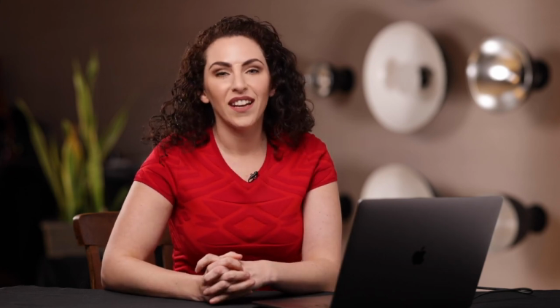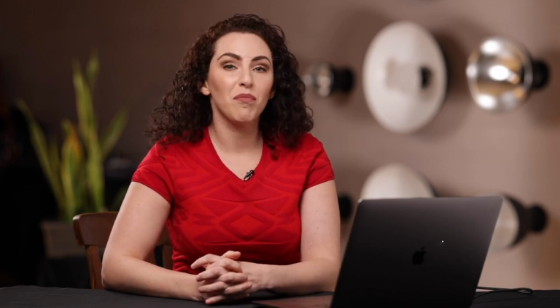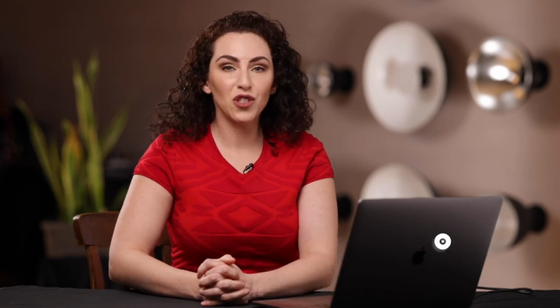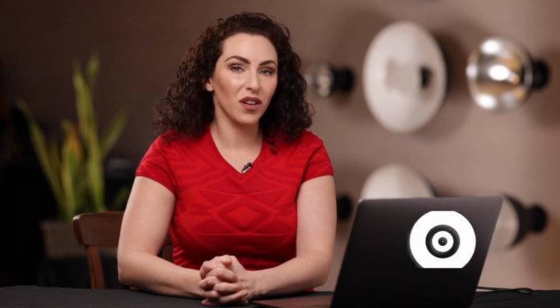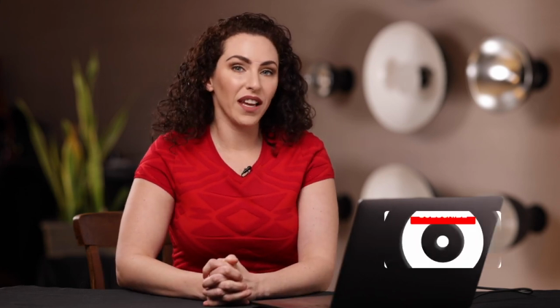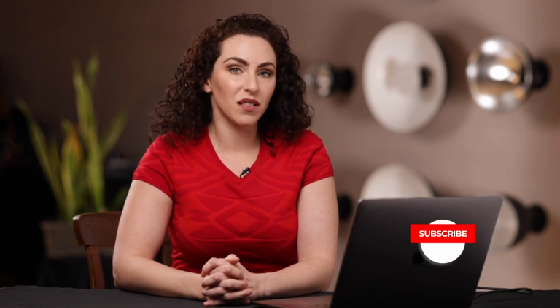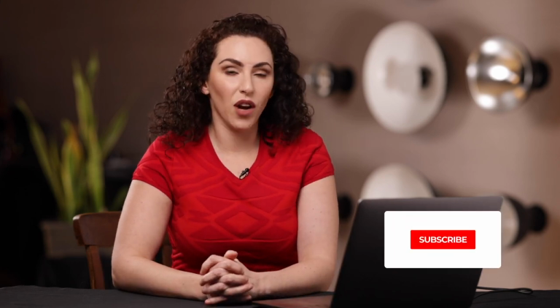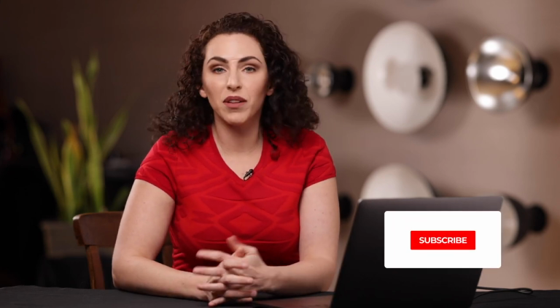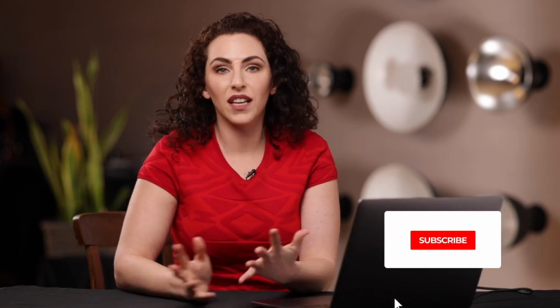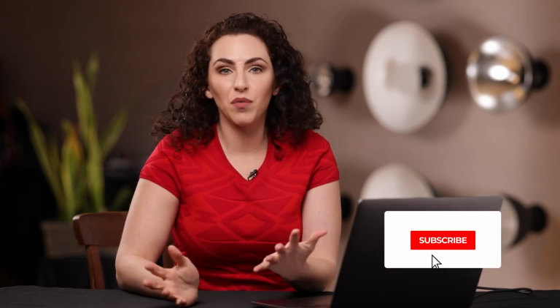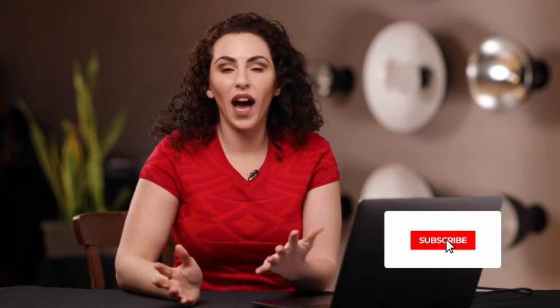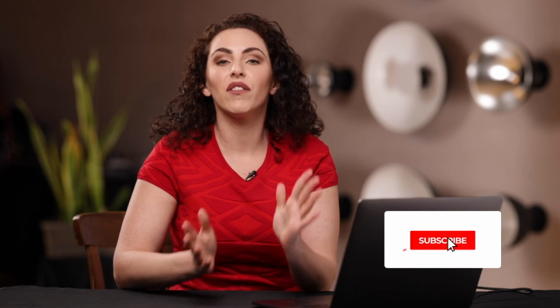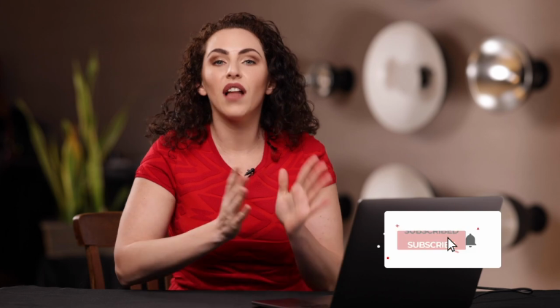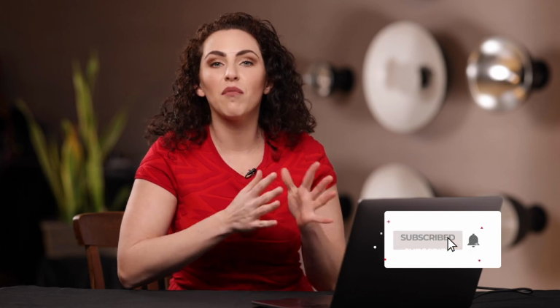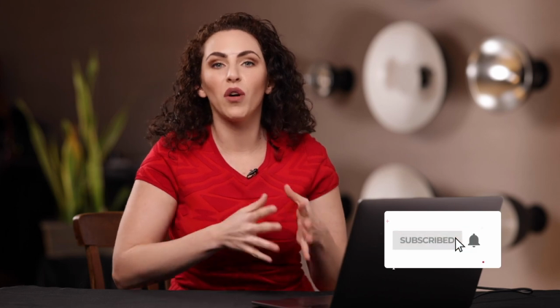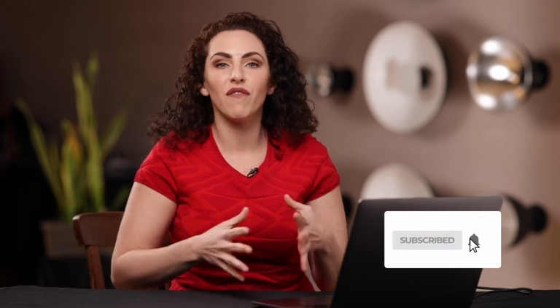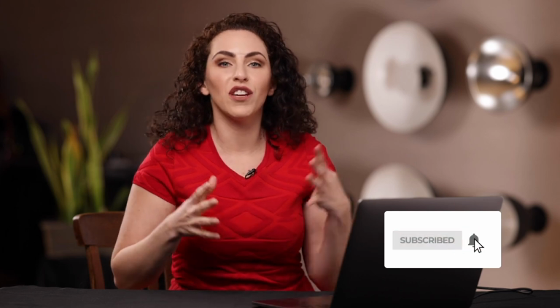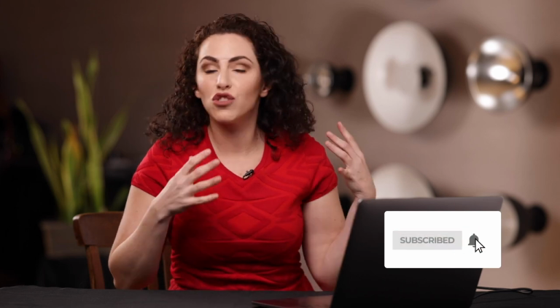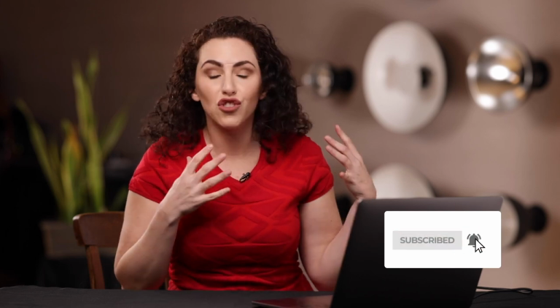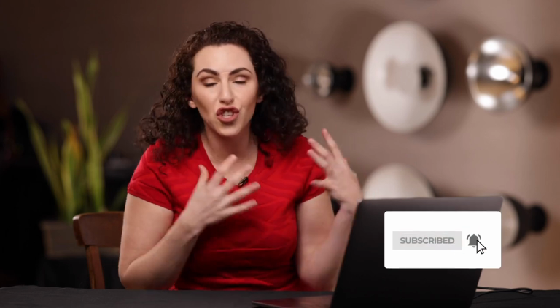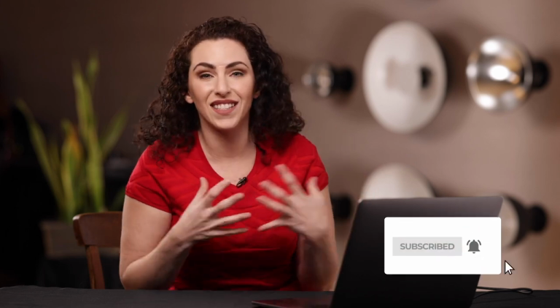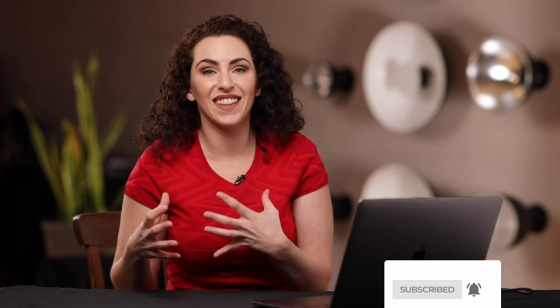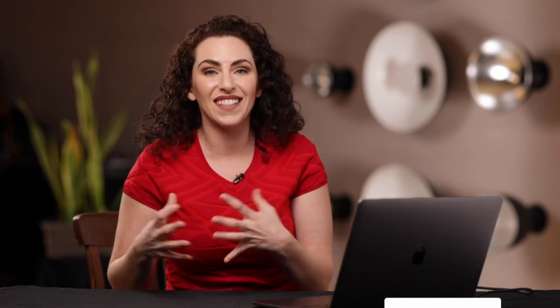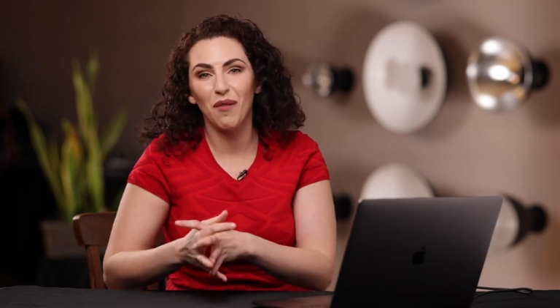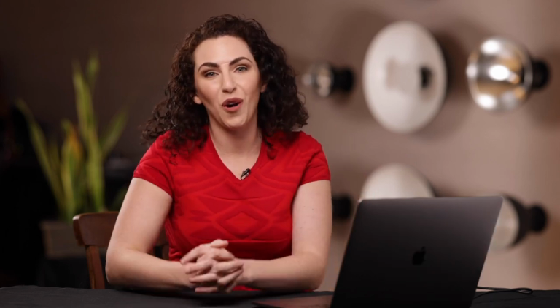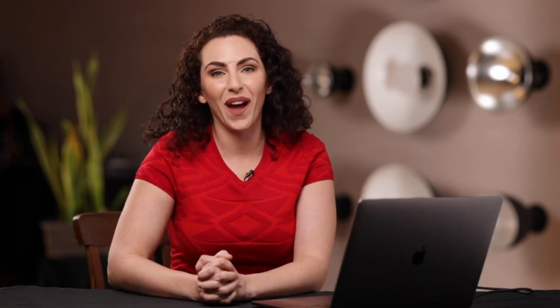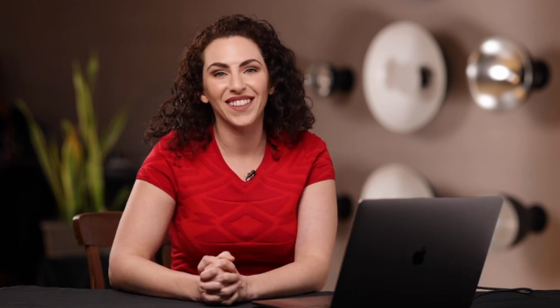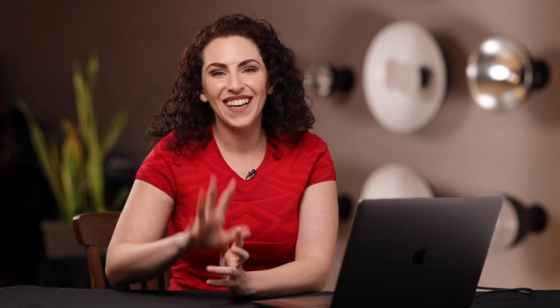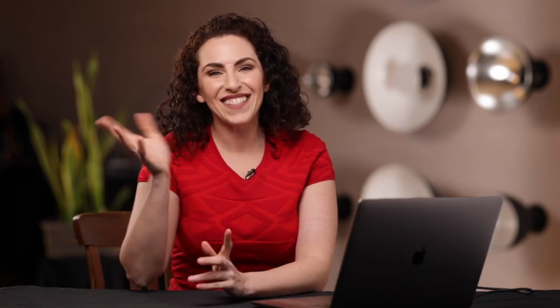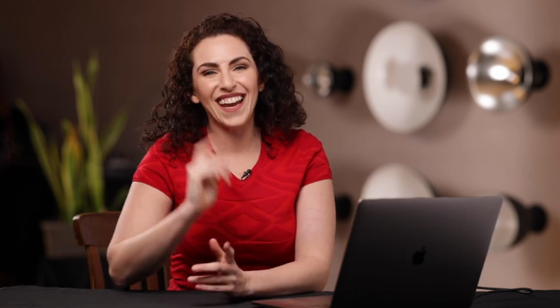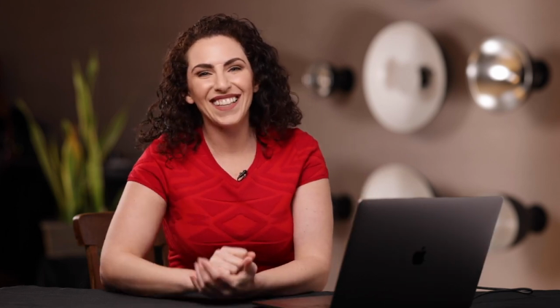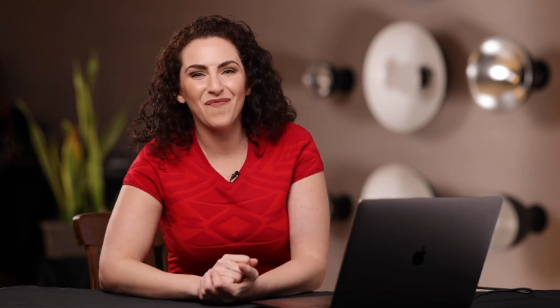Be sure to like and subscribe because I have a lot more videos just like these coming your way. See you next time.